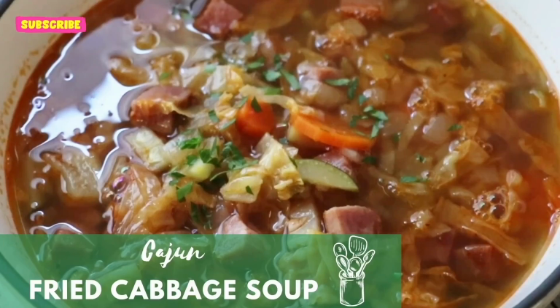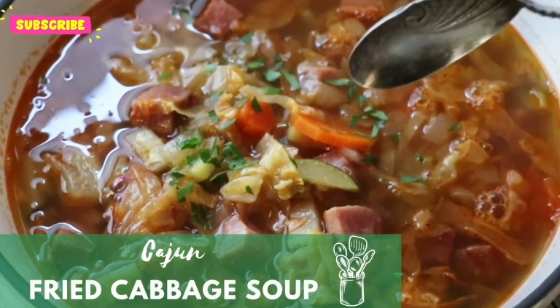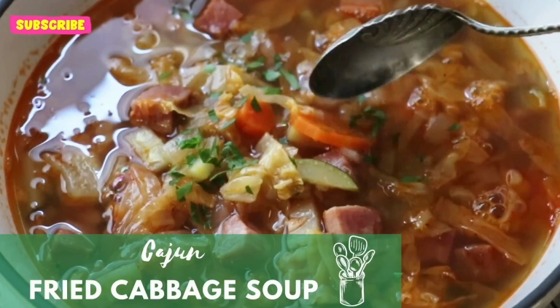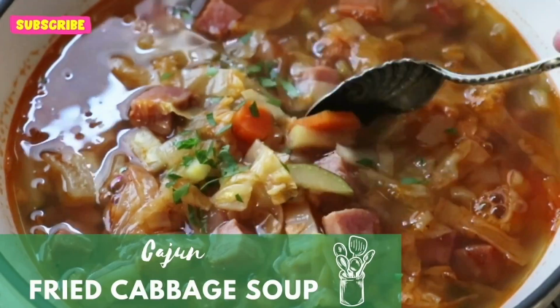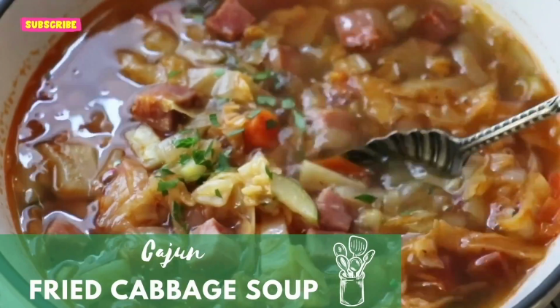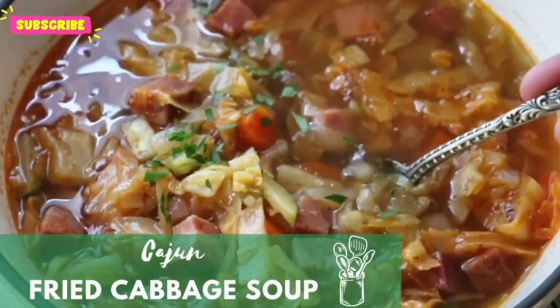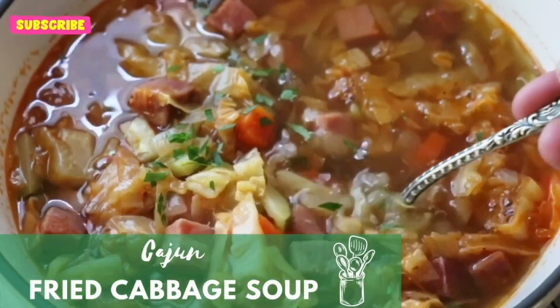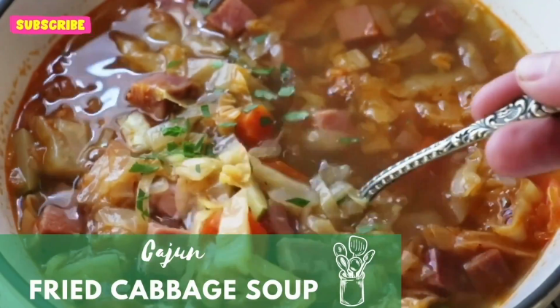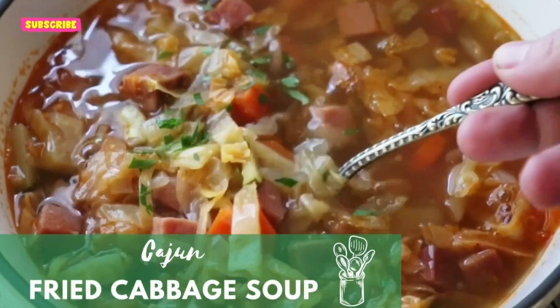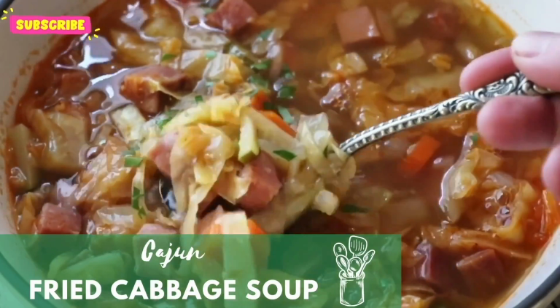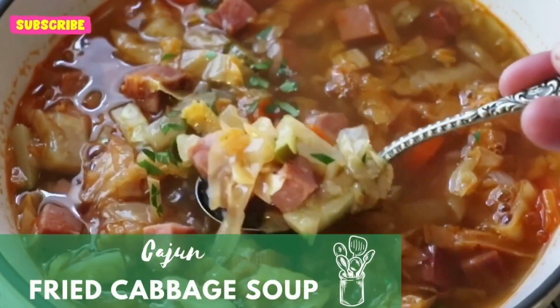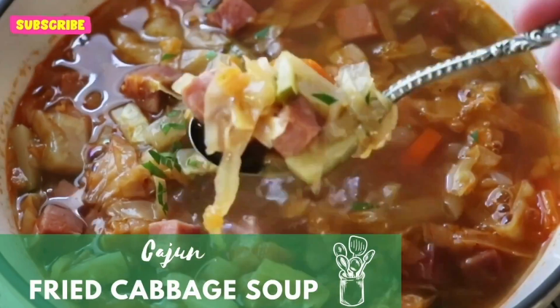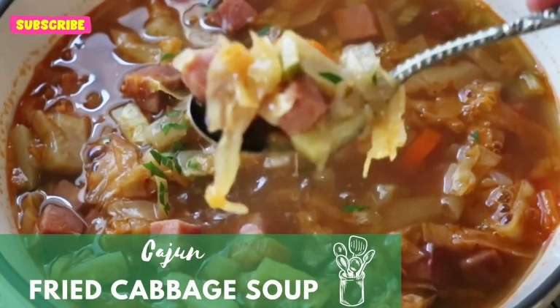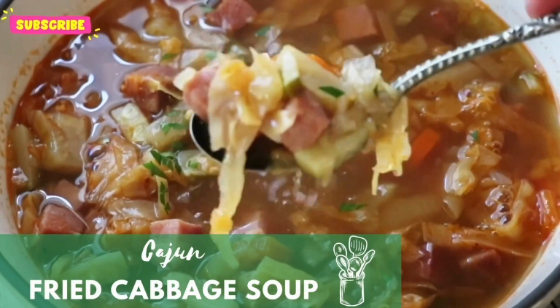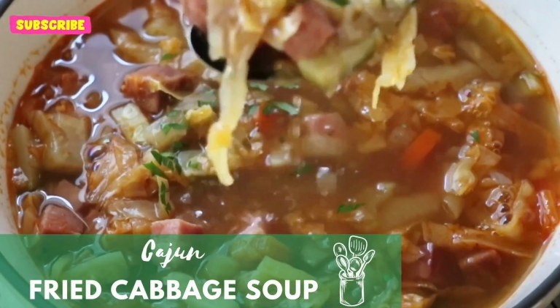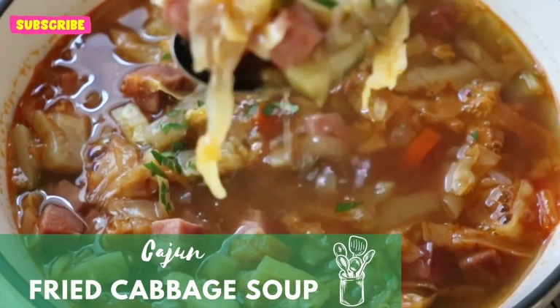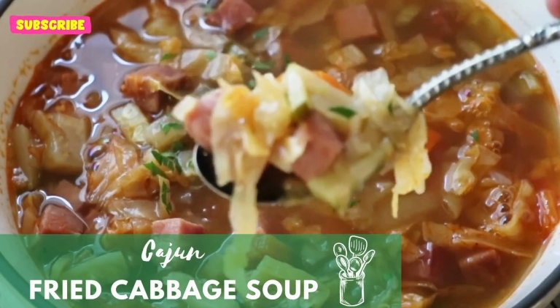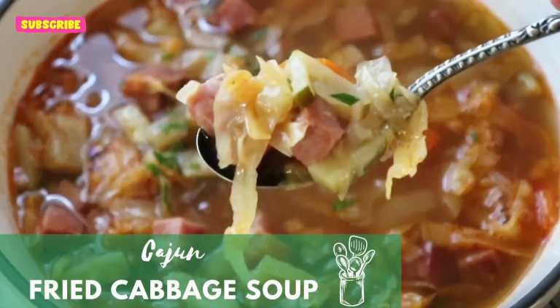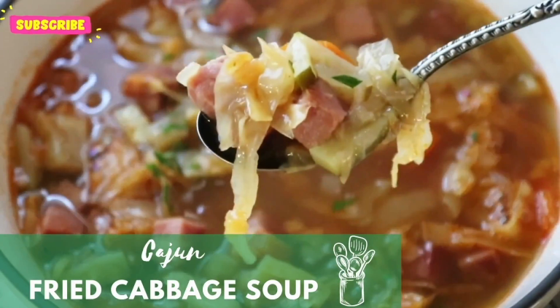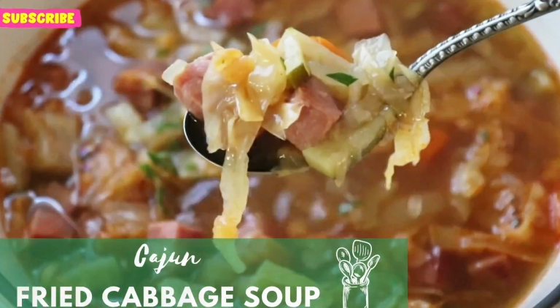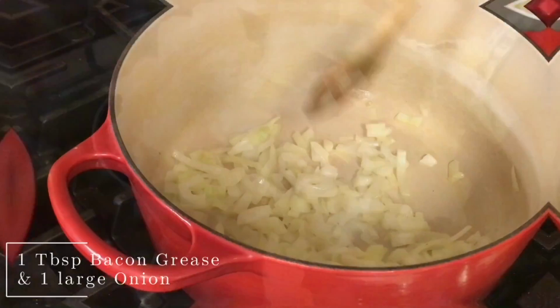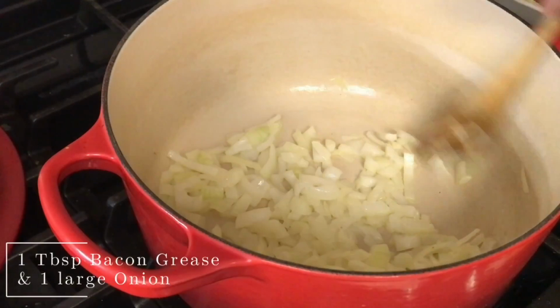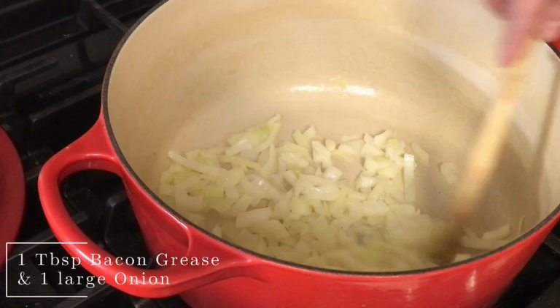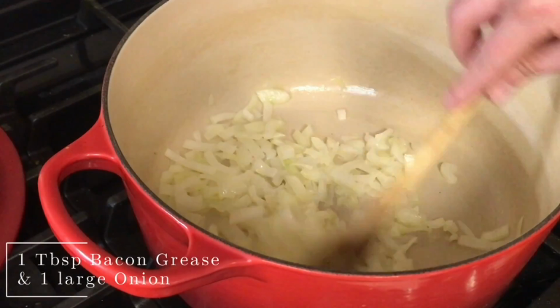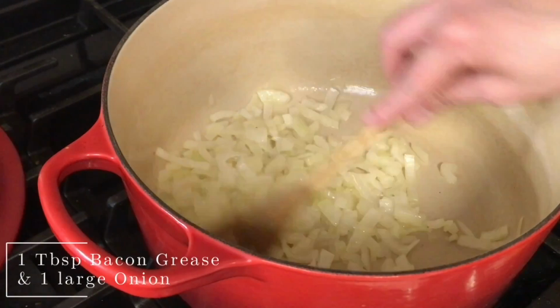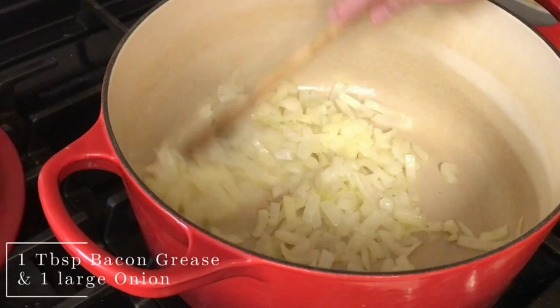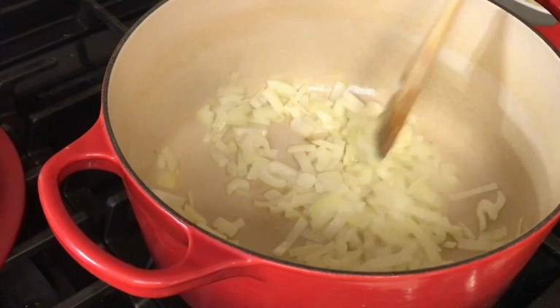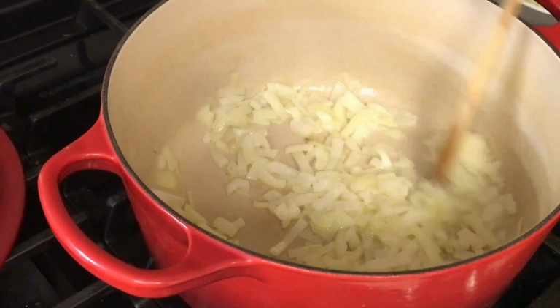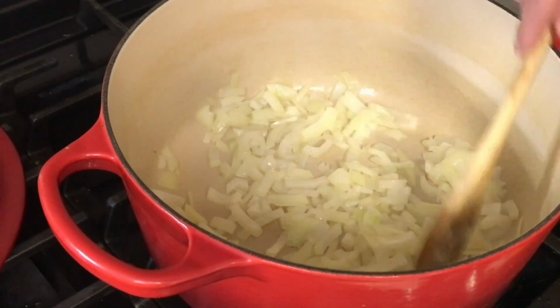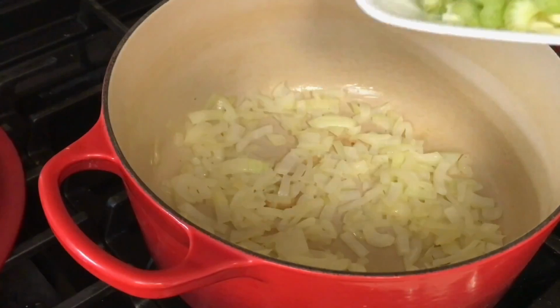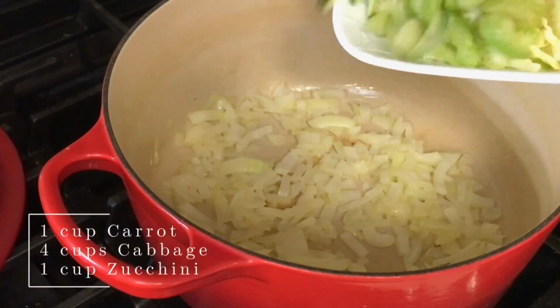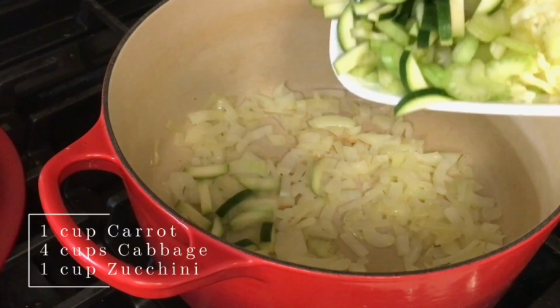Hey guys, so today I'm making Cajun Fried Cabbage Soup. We're going to start out by sautéing a large onion in a tablespoon of bacon grease.